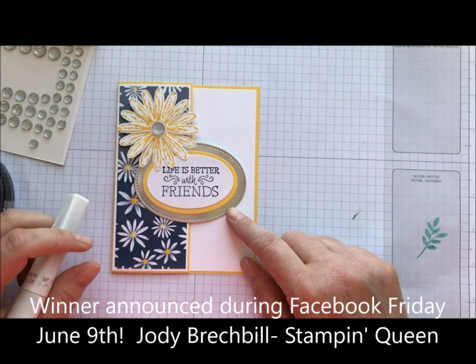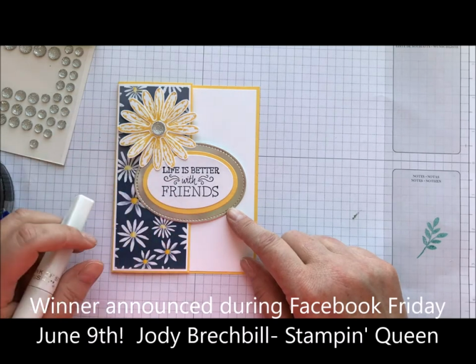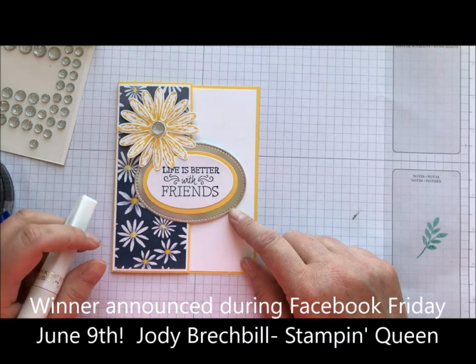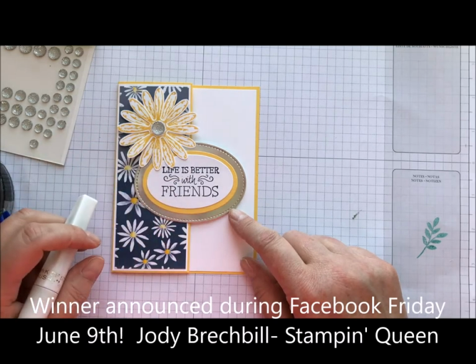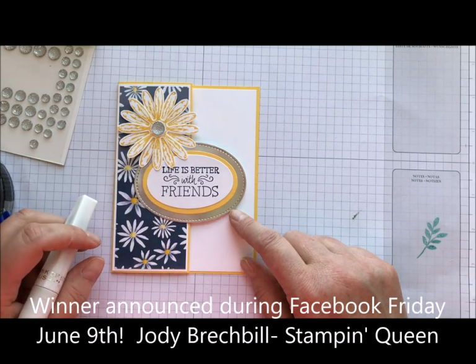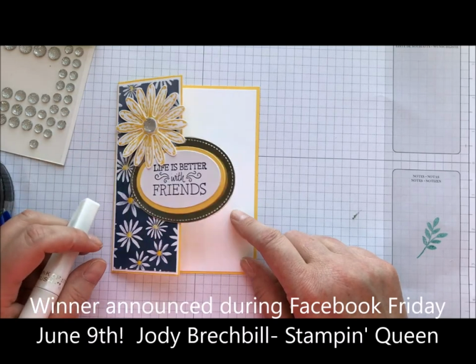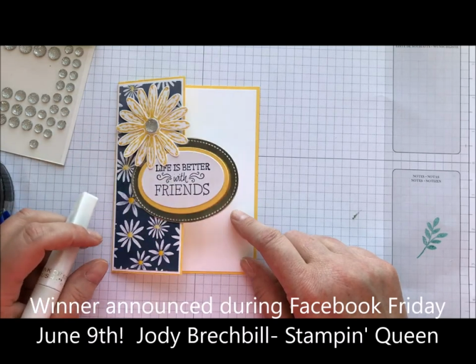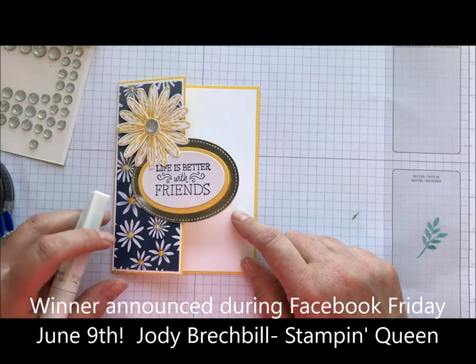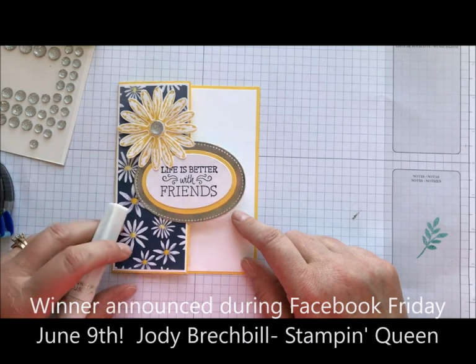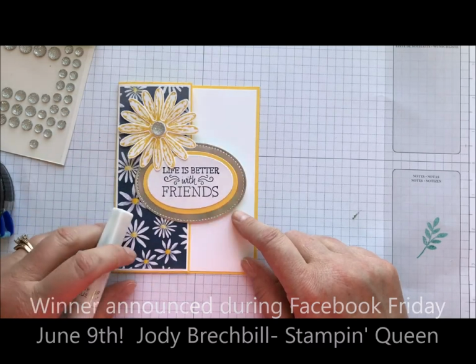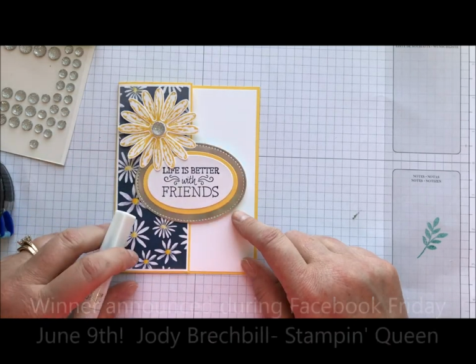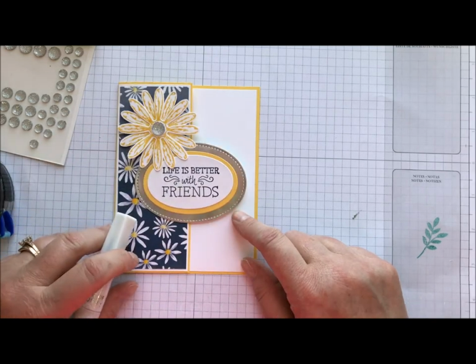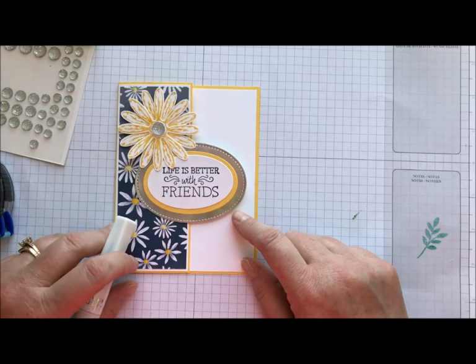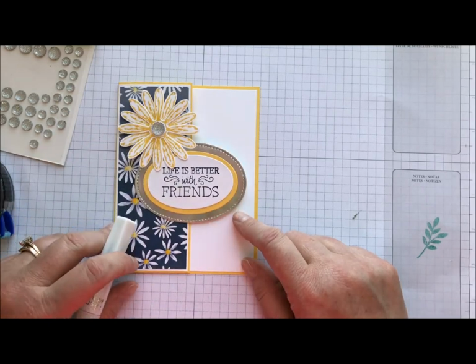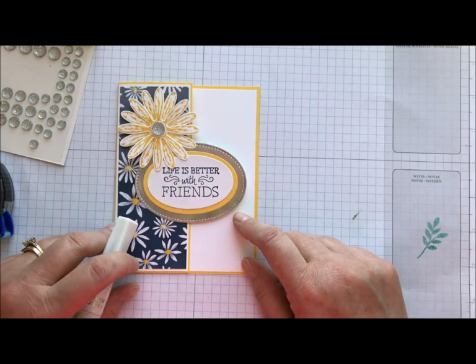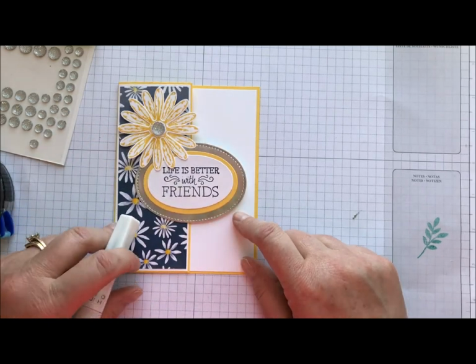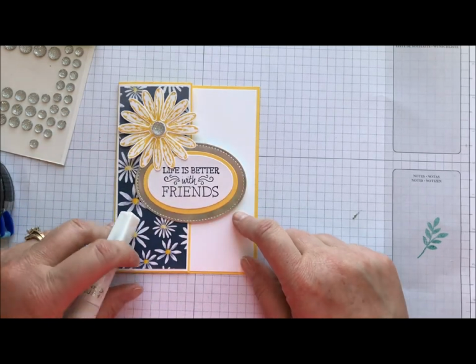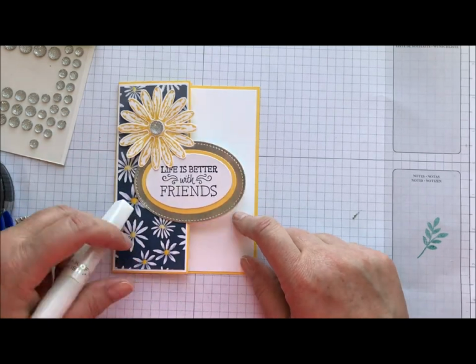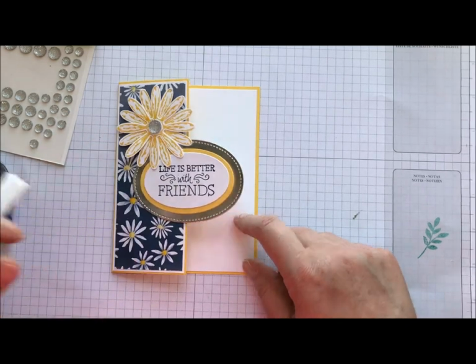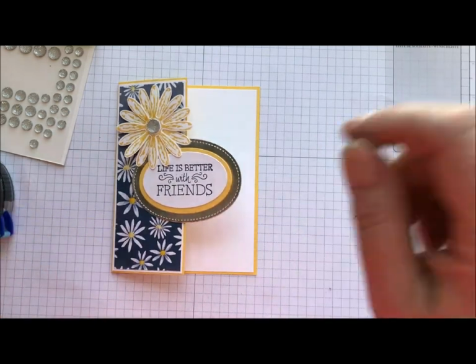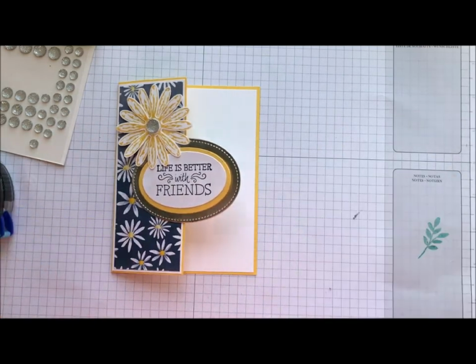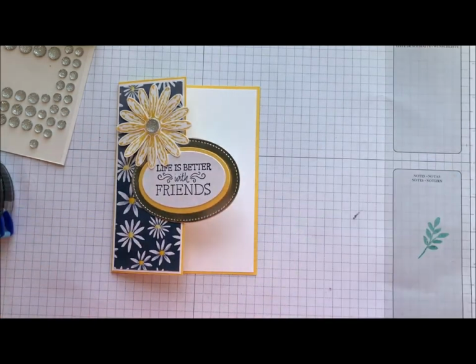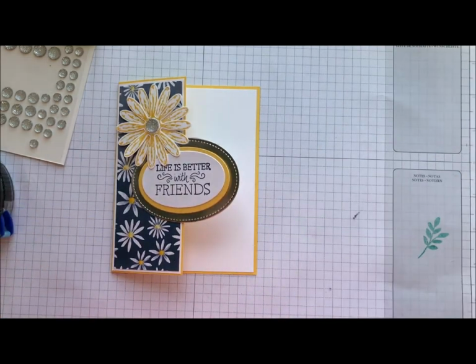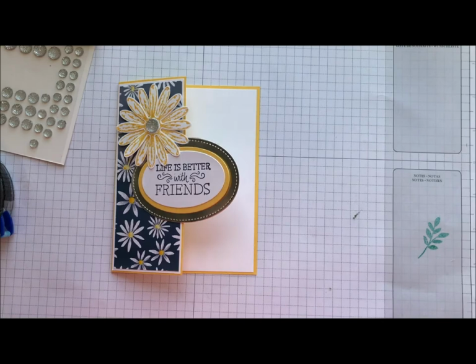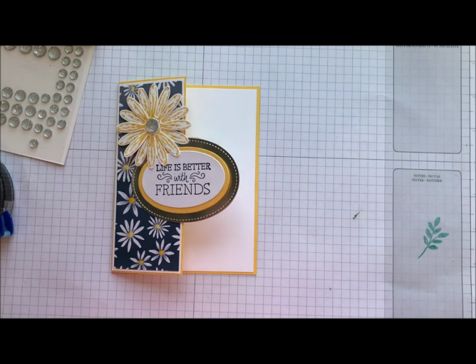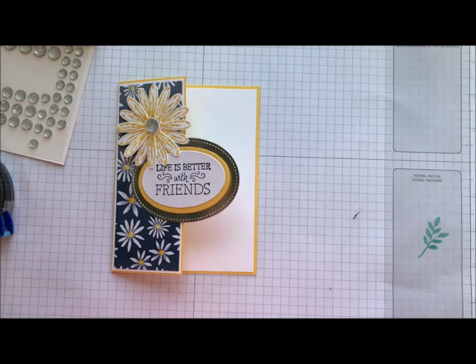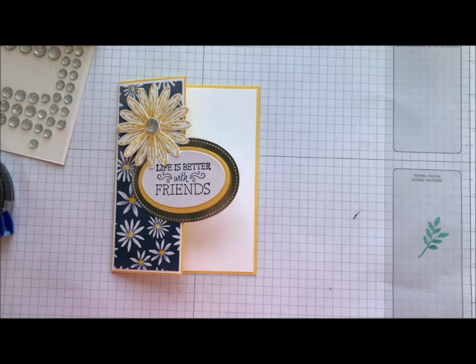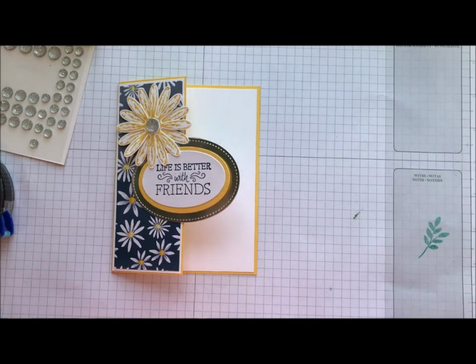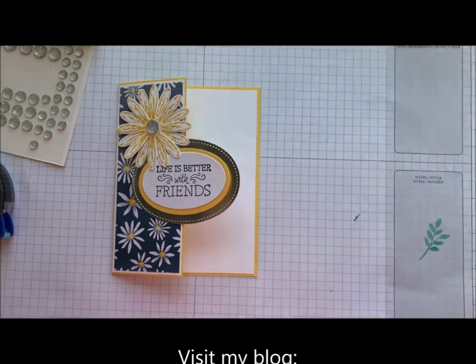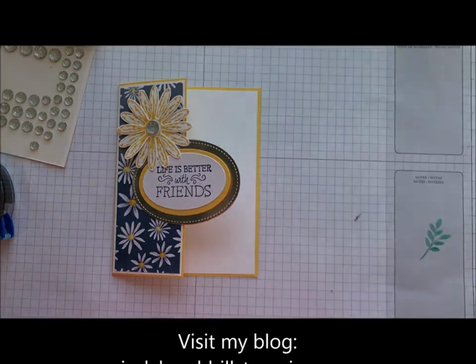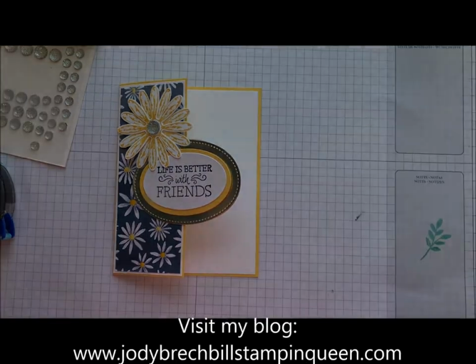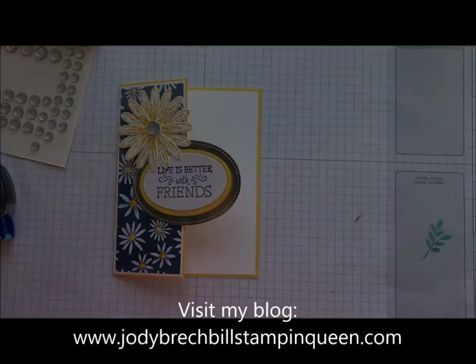Have a wonderful week and I will see you next week for Movie Monday.